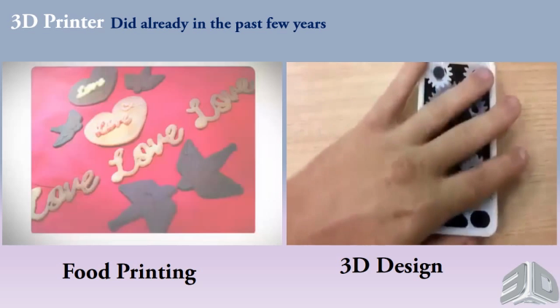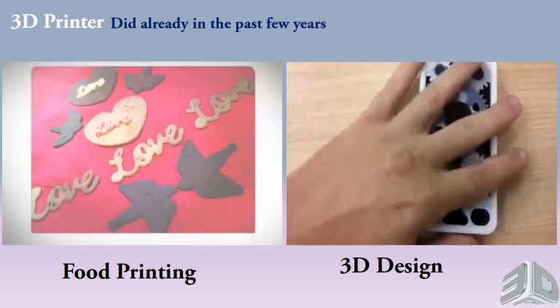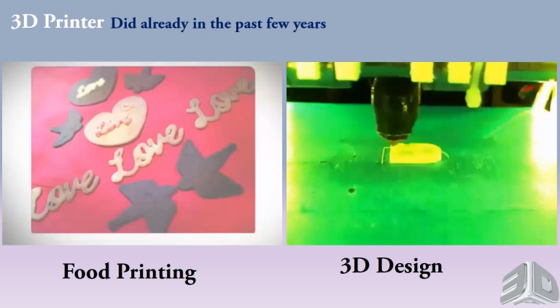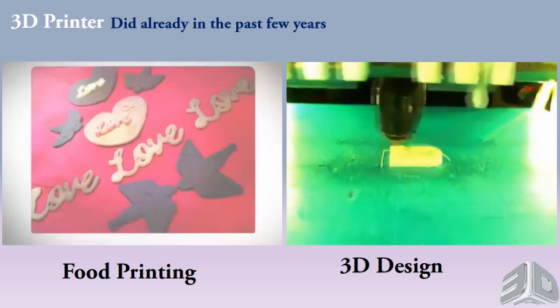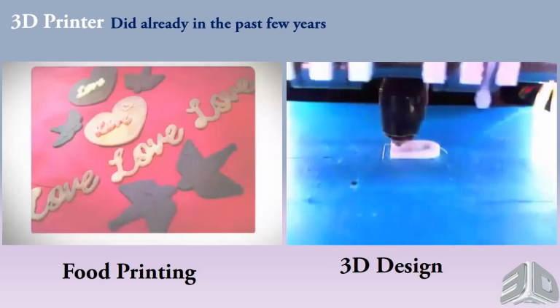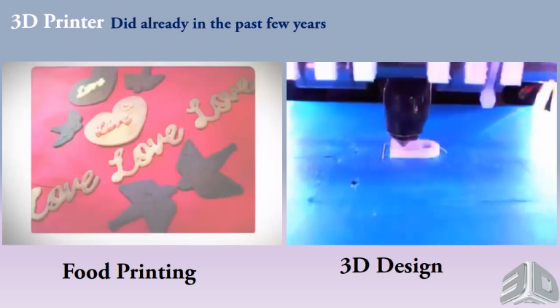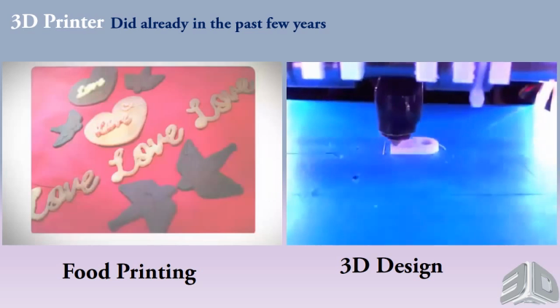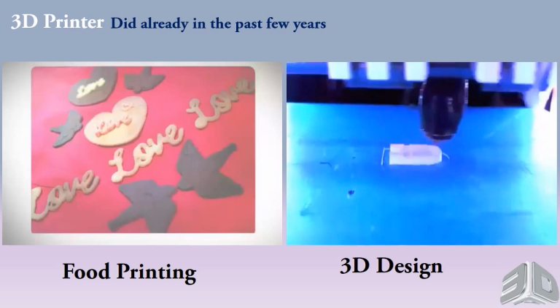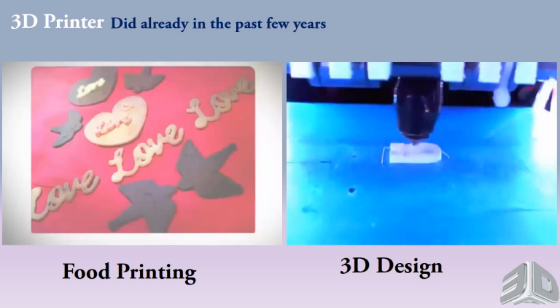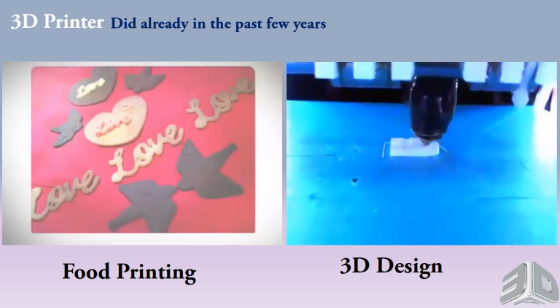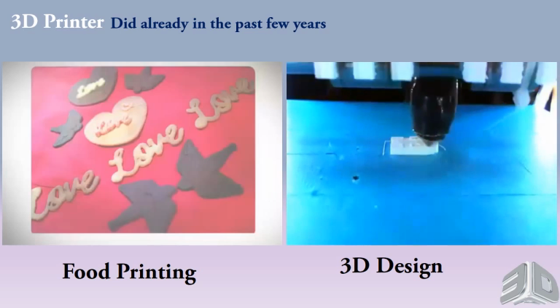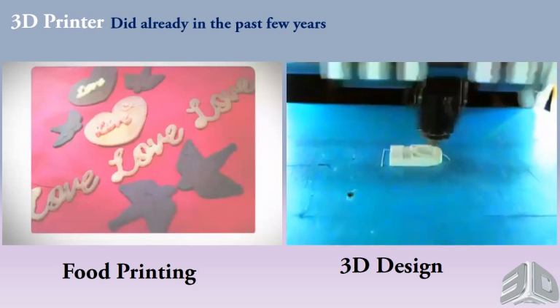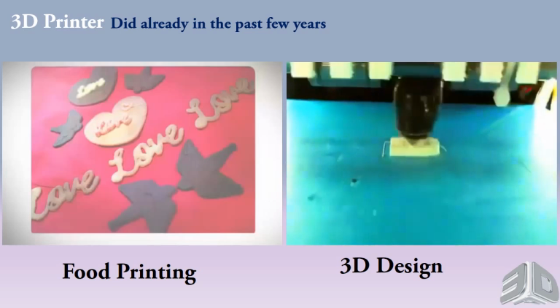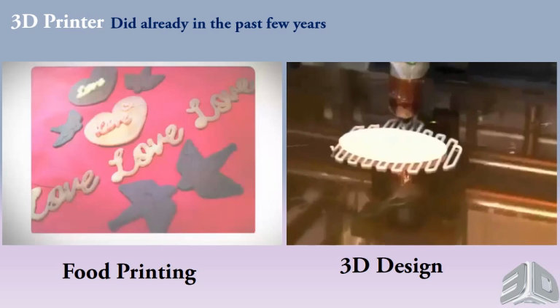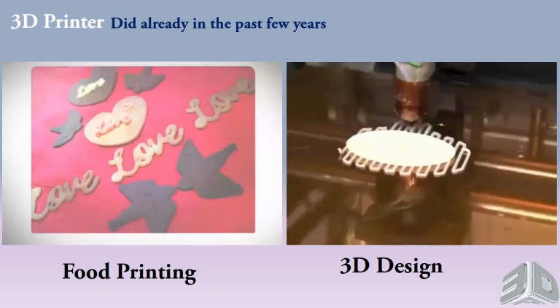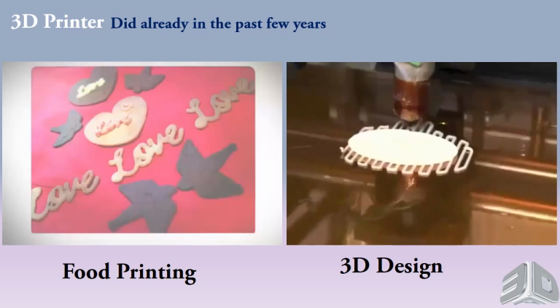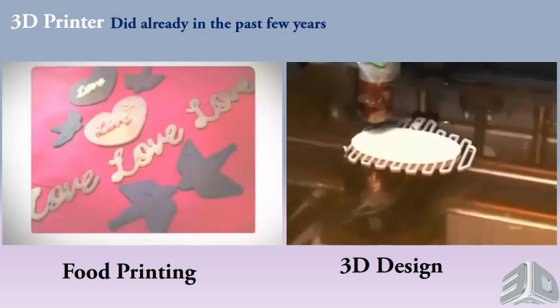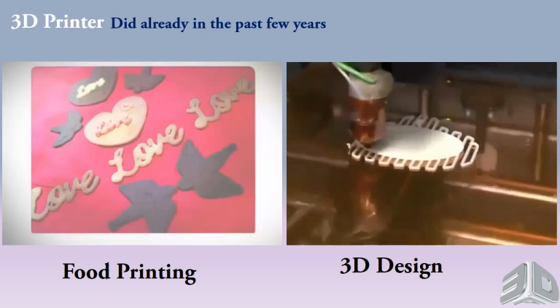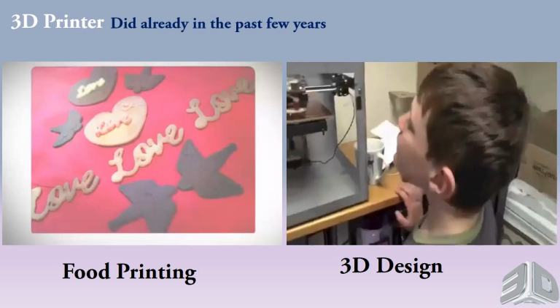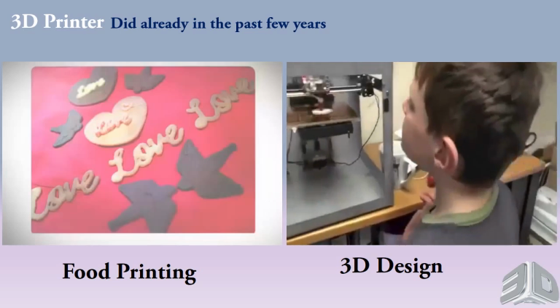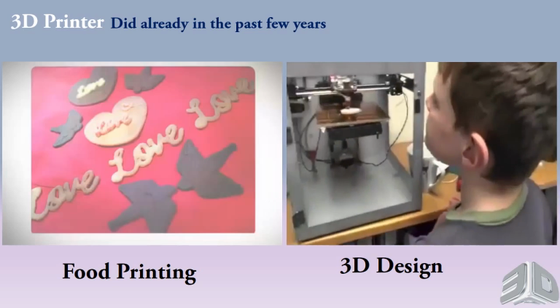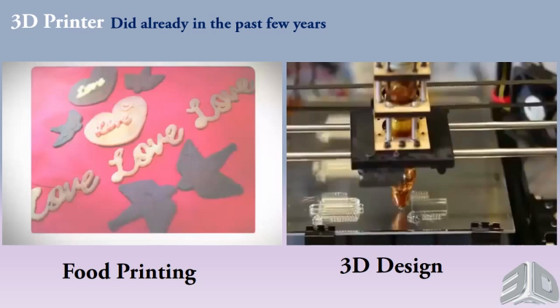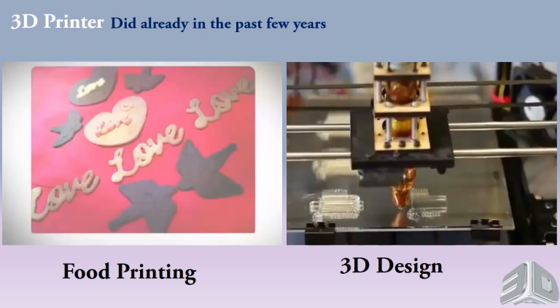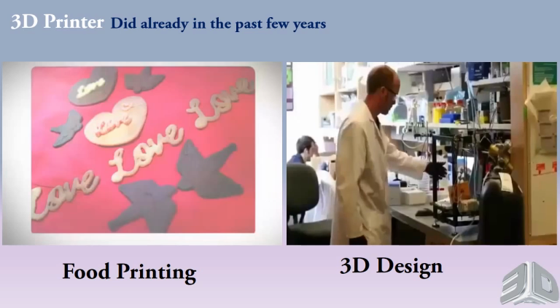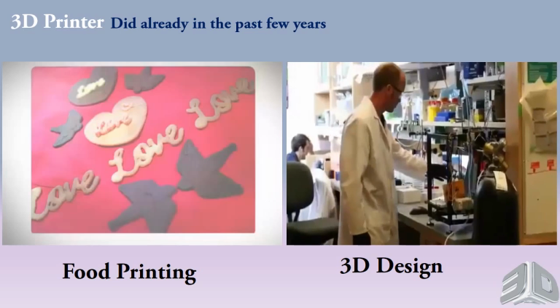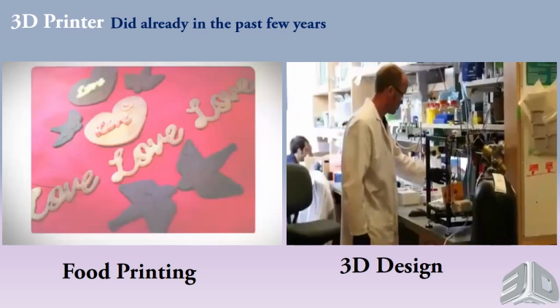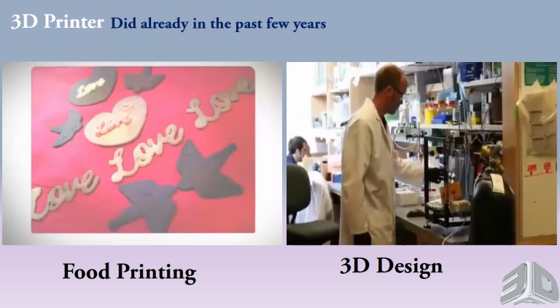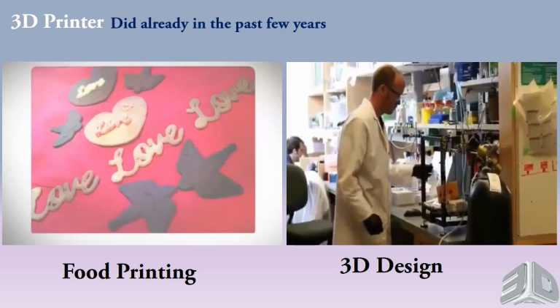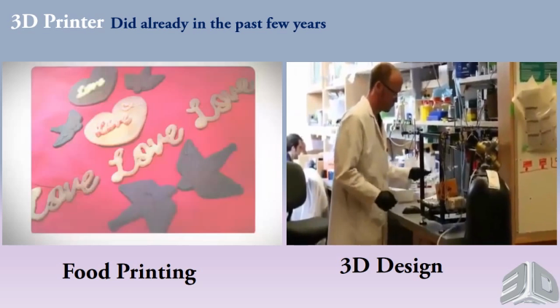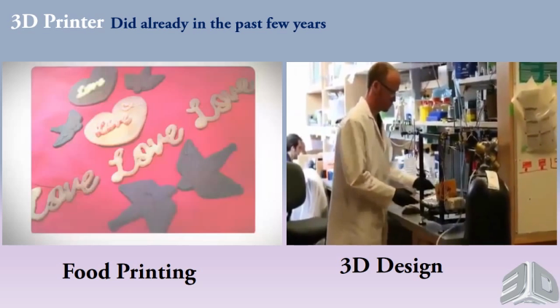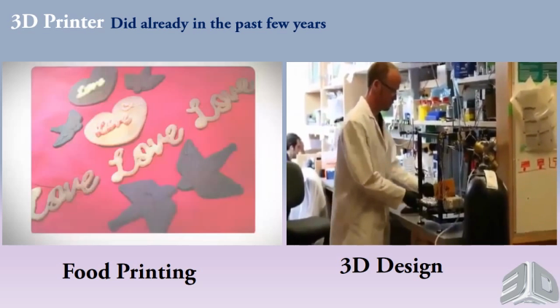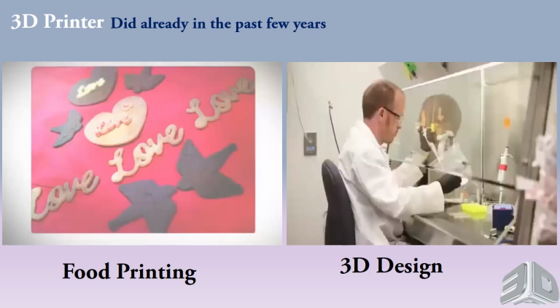If you break a towel hook, you can print out a new one. We want to make 3D printers at a price that — whether you consider yourself a designer or not — anyone can use.